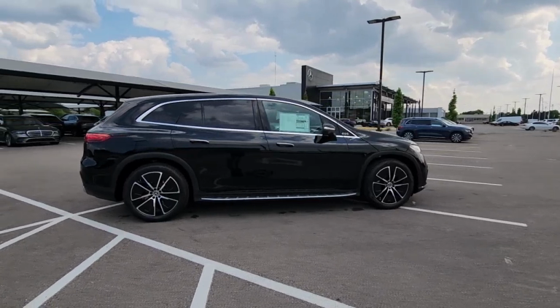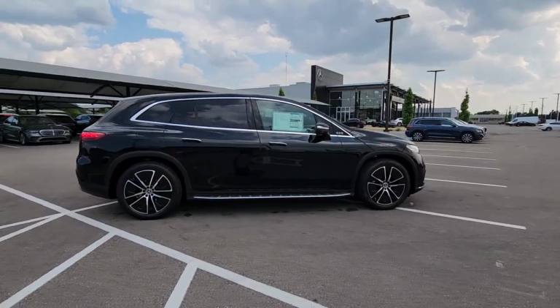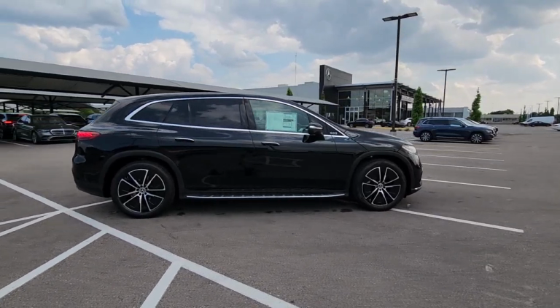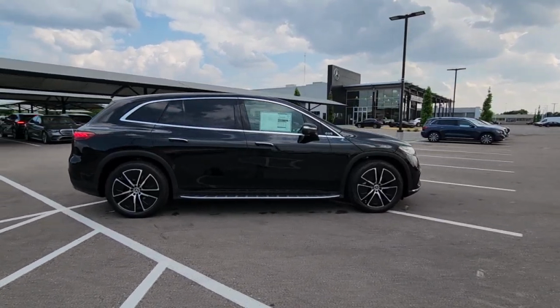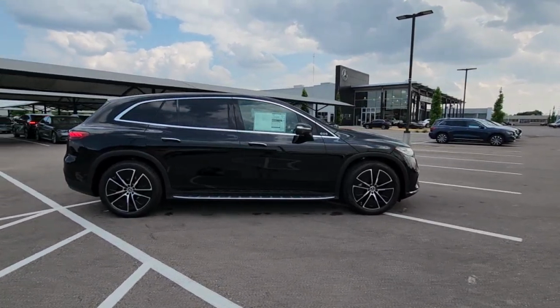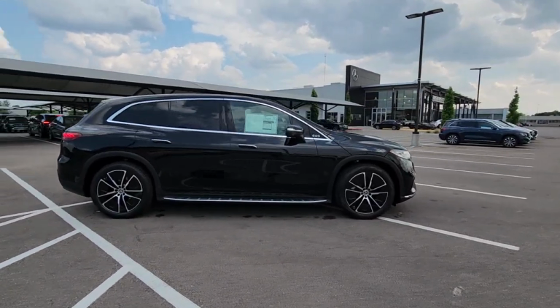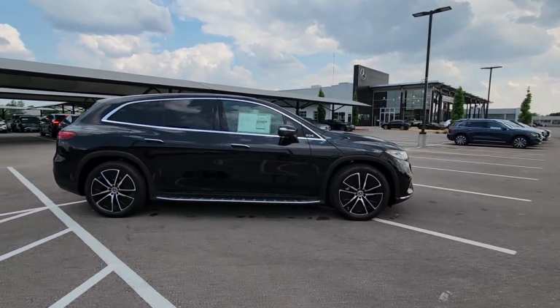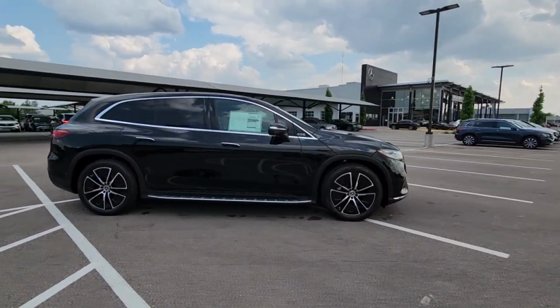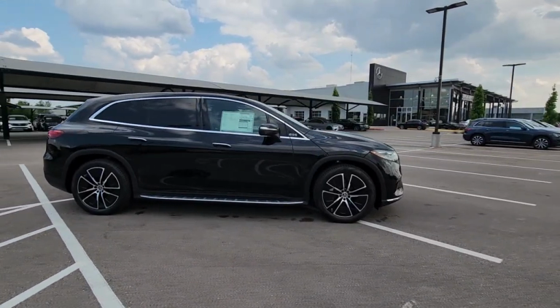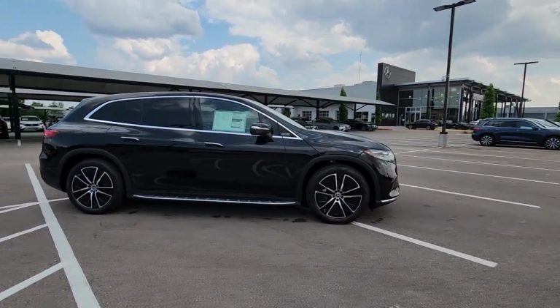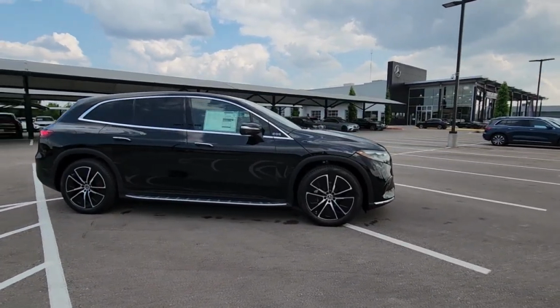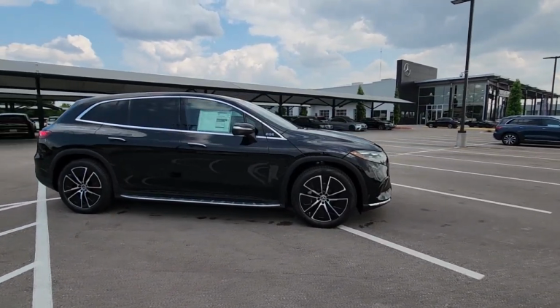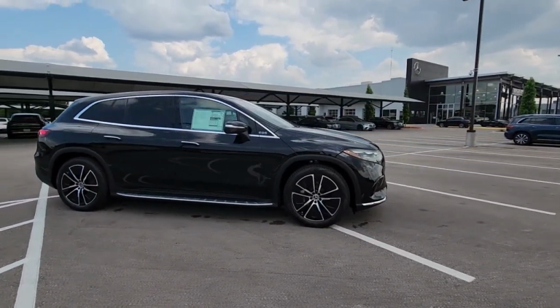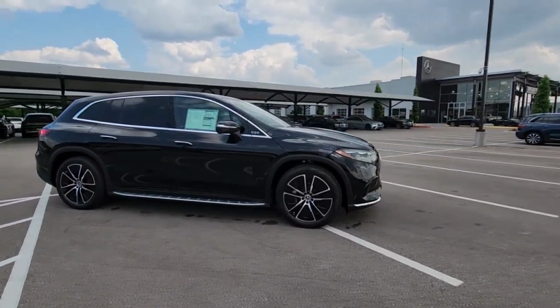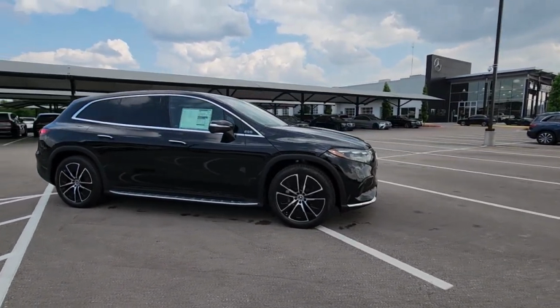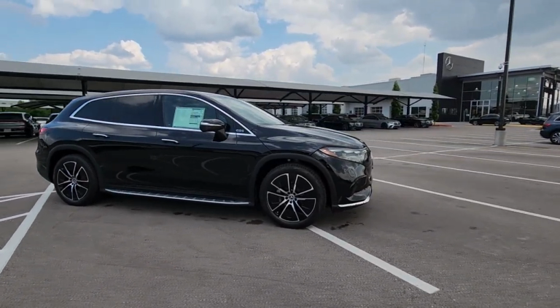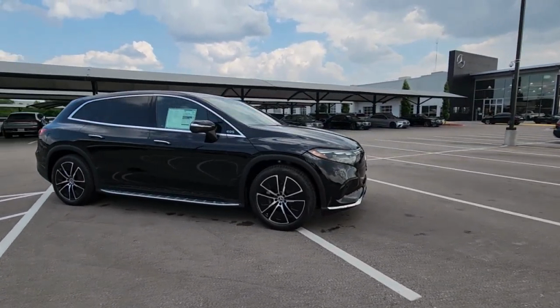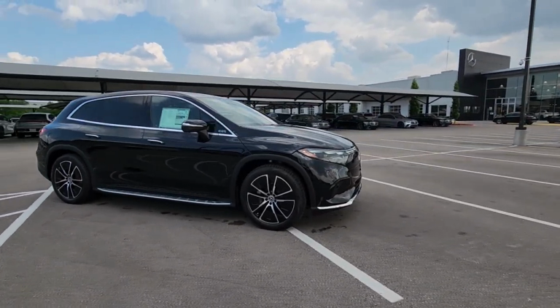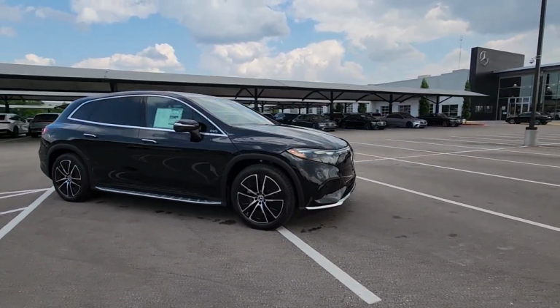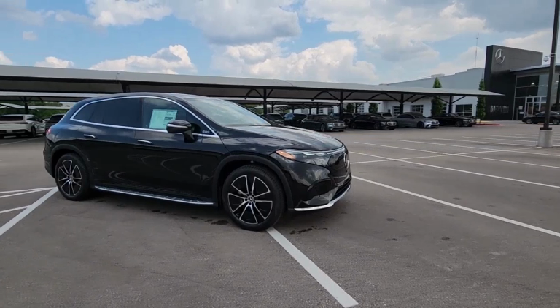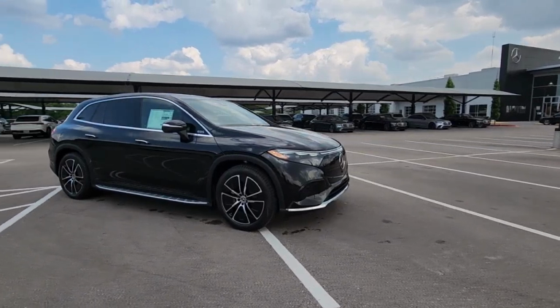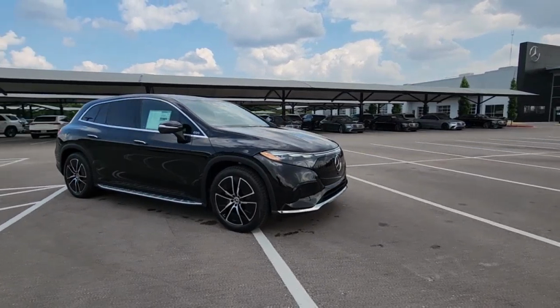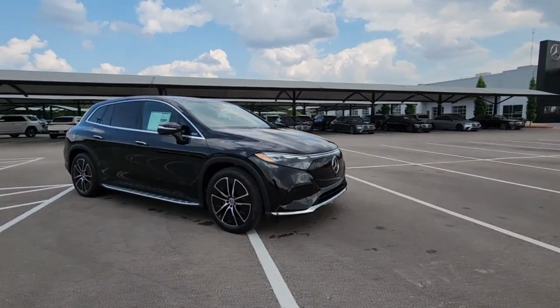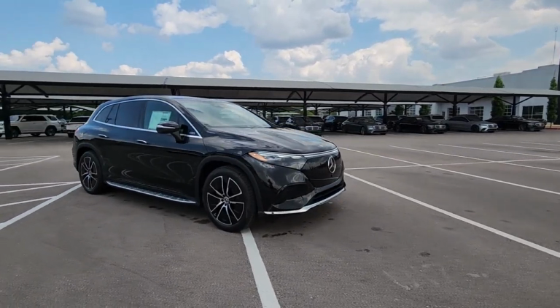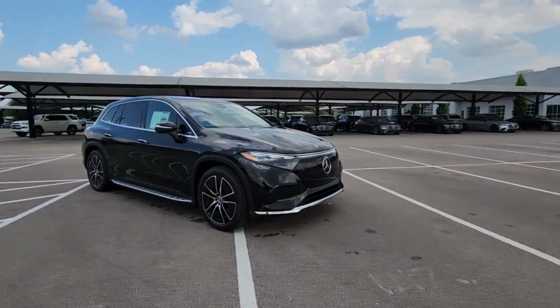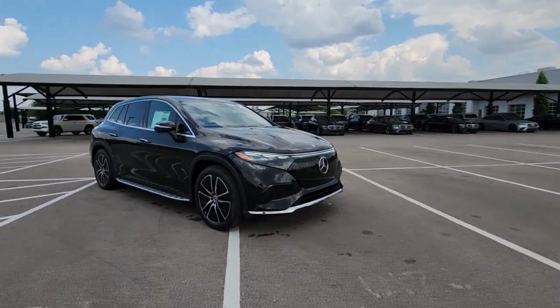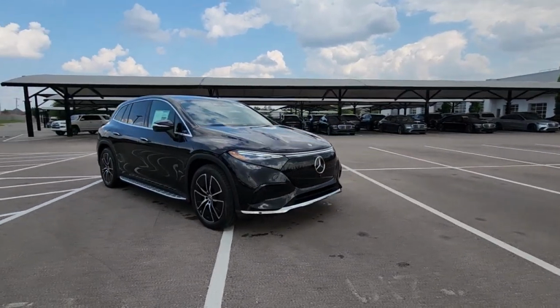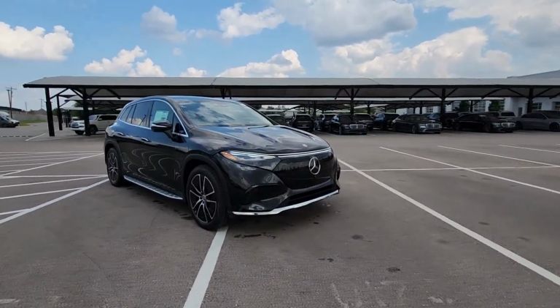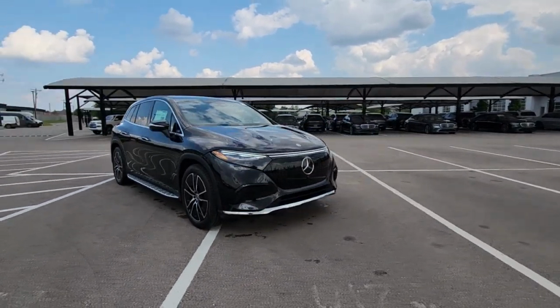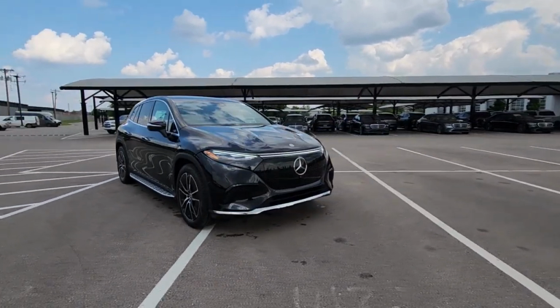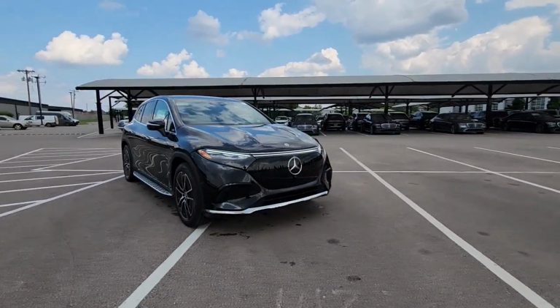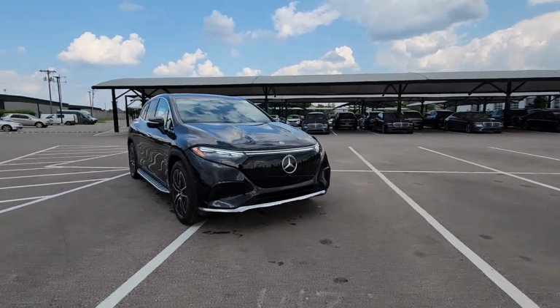Keyless entry, power passenger seat, wood grain interior trim. Come in for a test drive. Our team will make it the best part of your day.